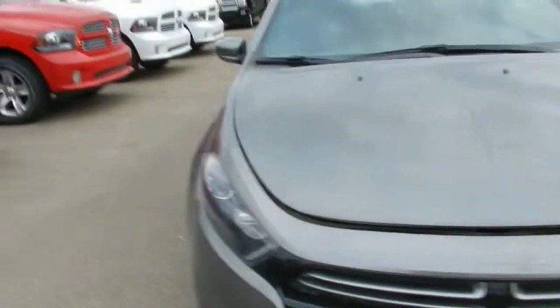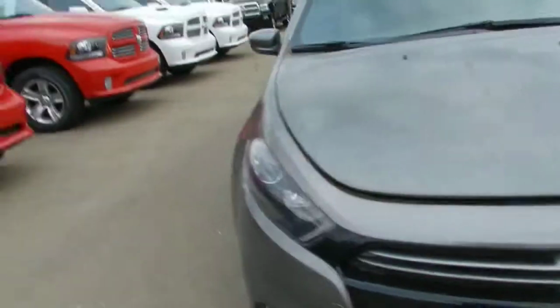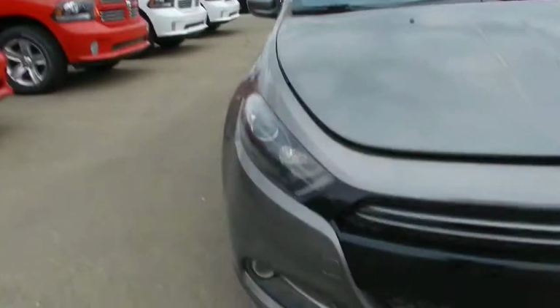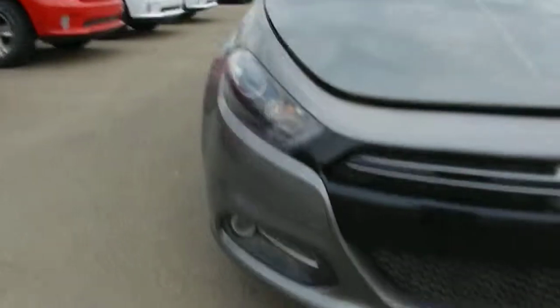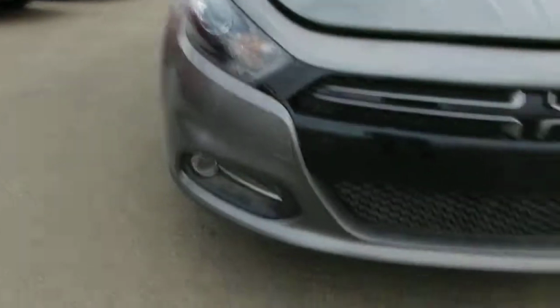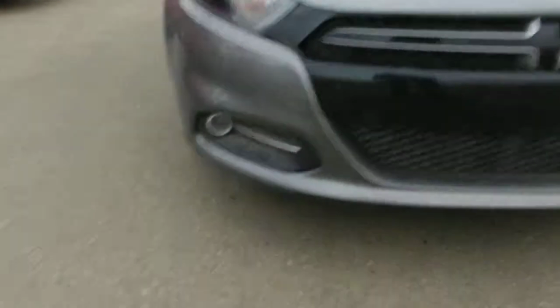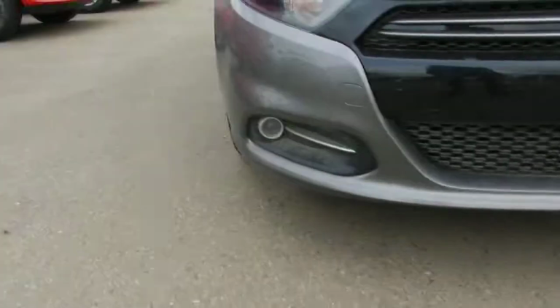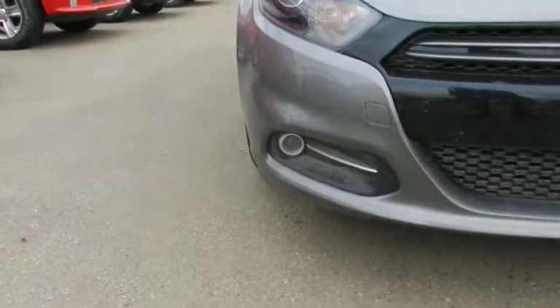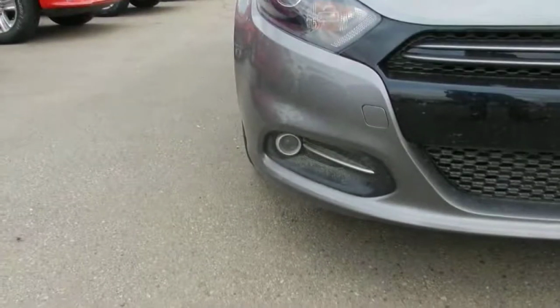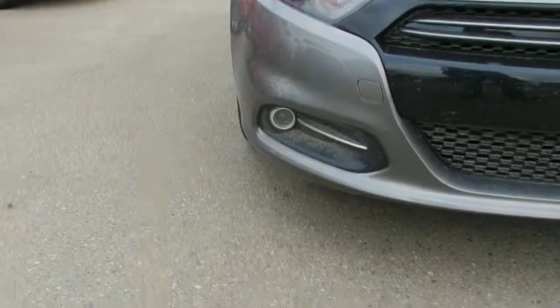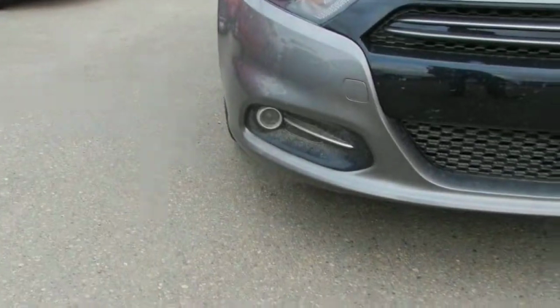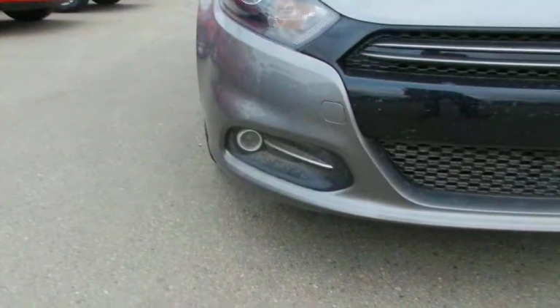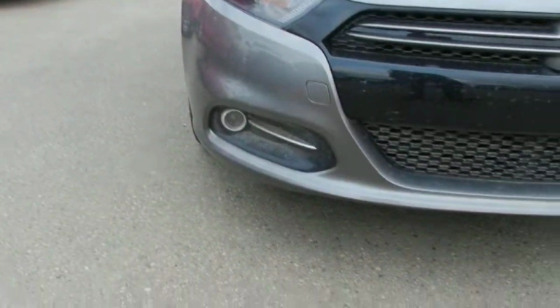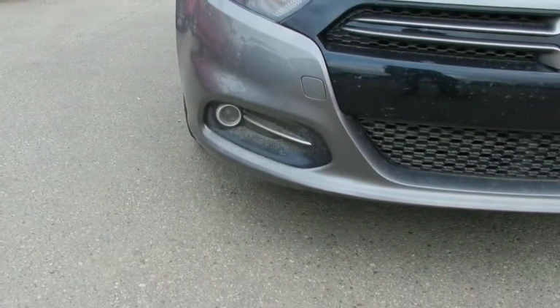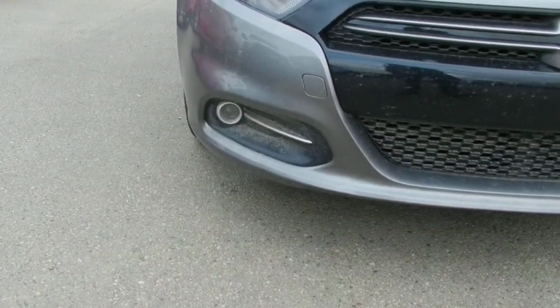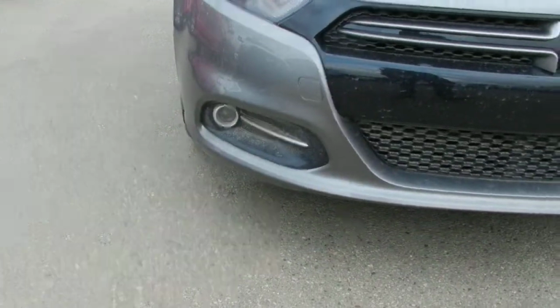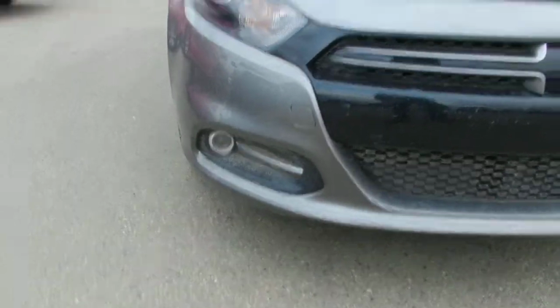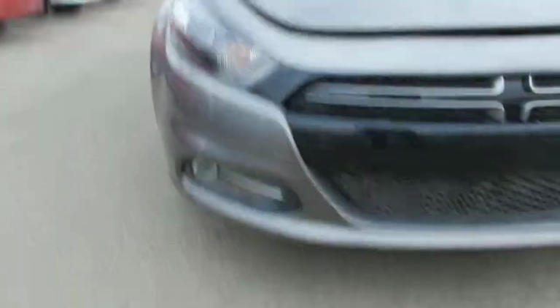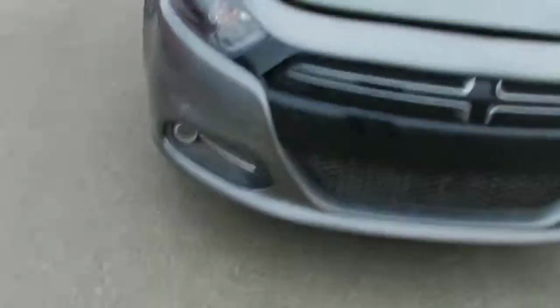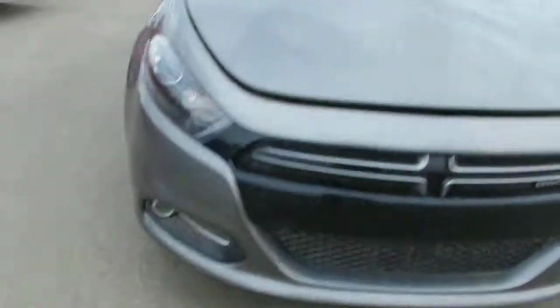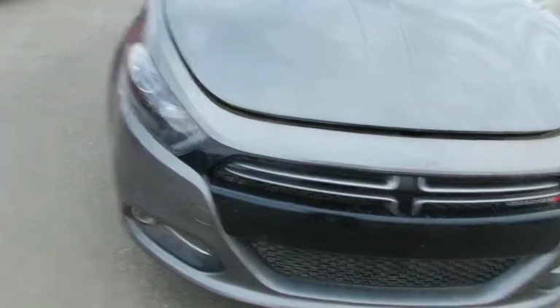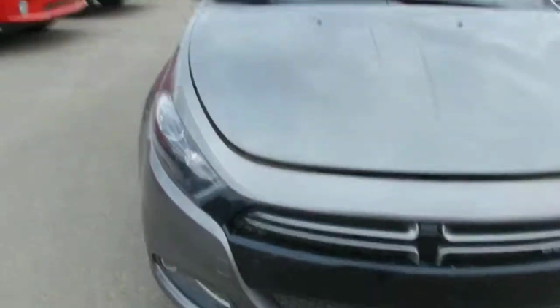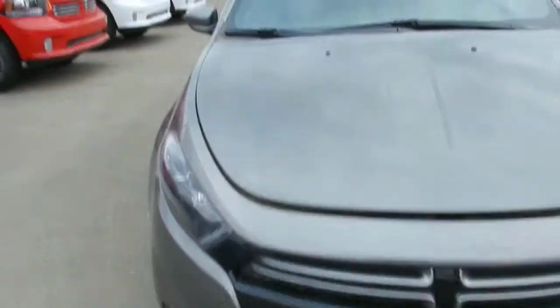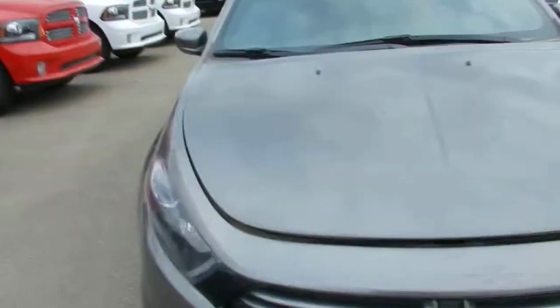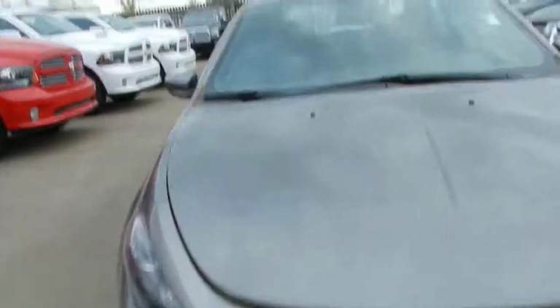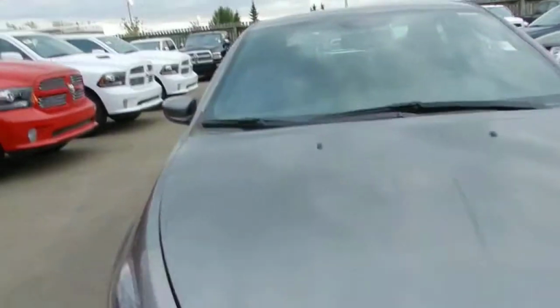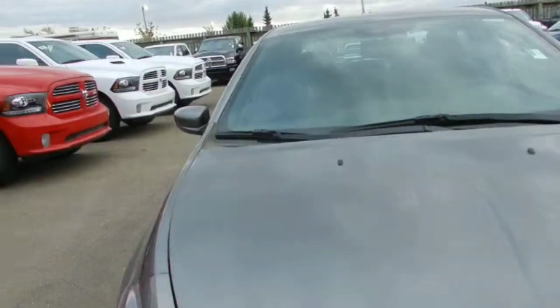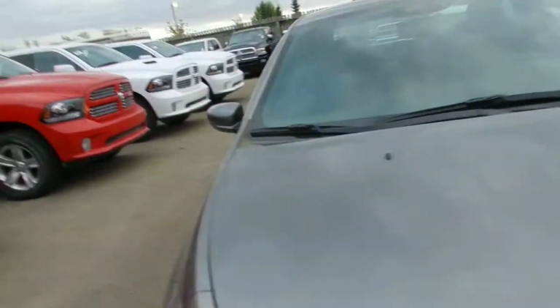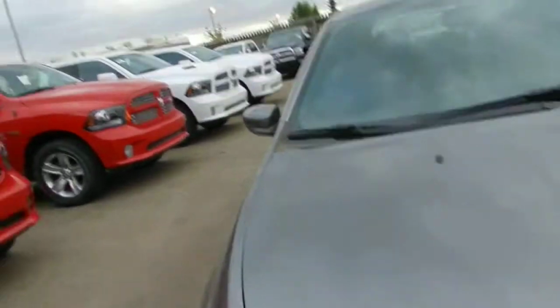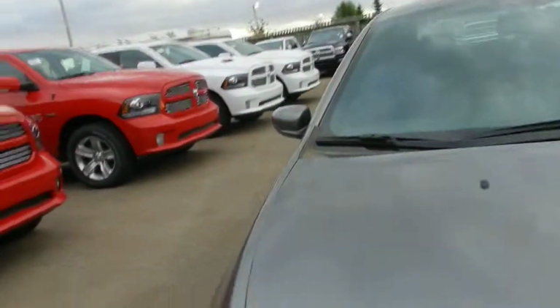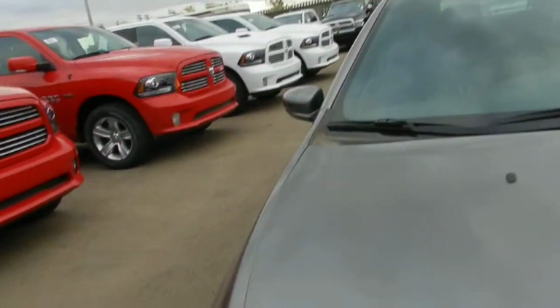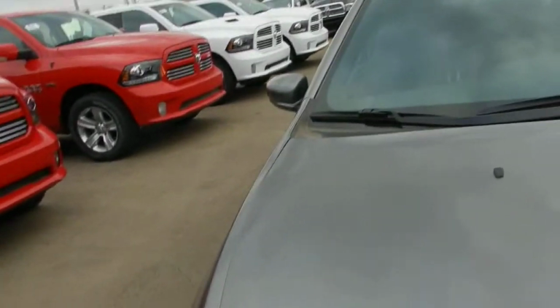You also get projector fog lamps as well, which is definitely a good thing to have, especially if you drive in the winter.